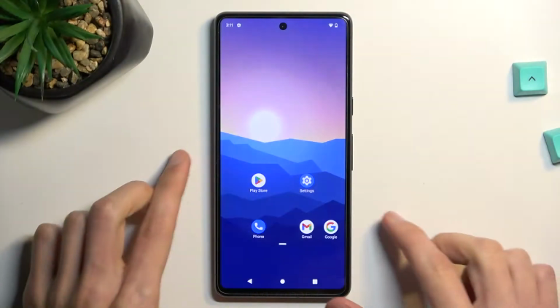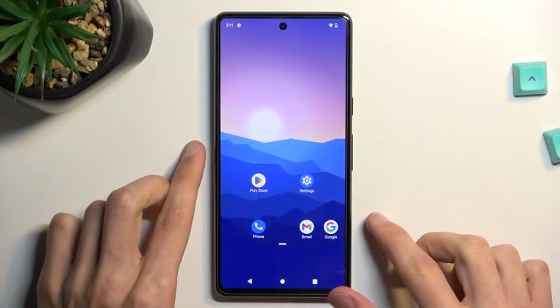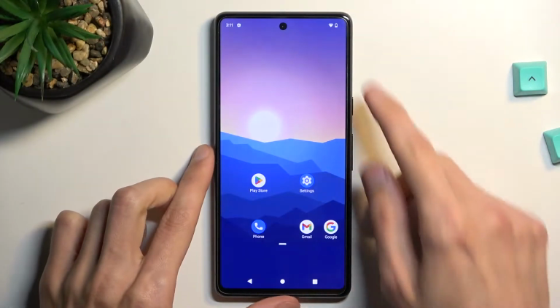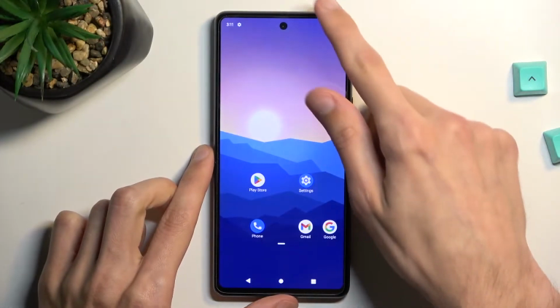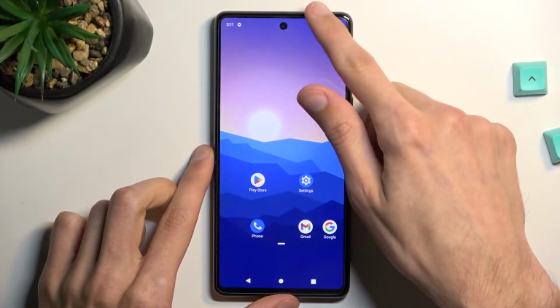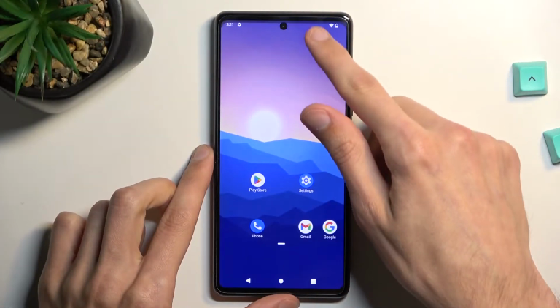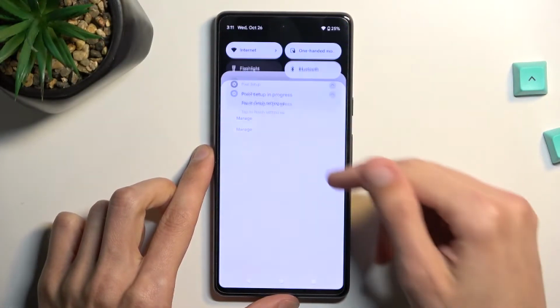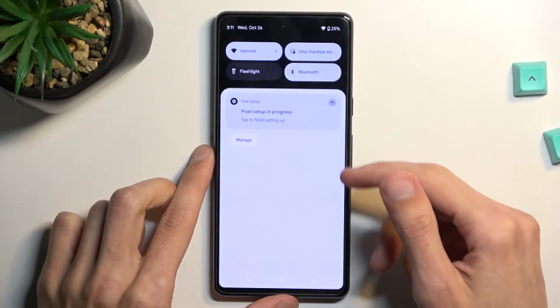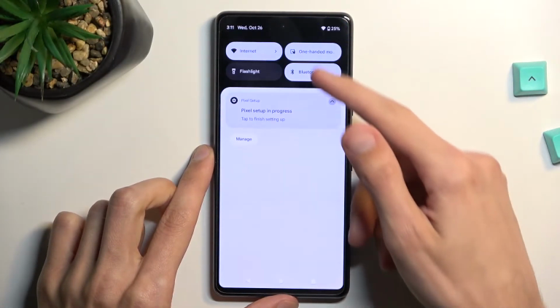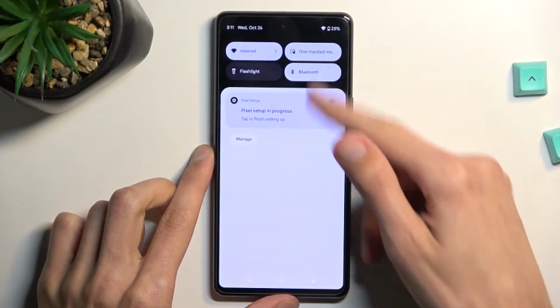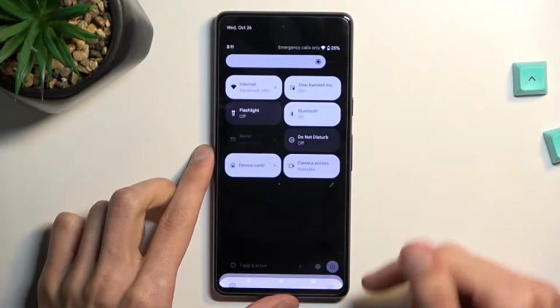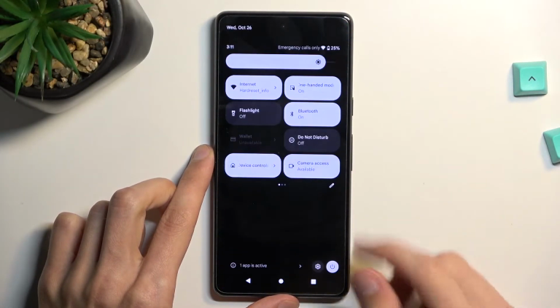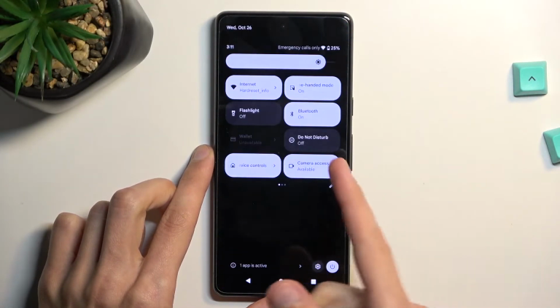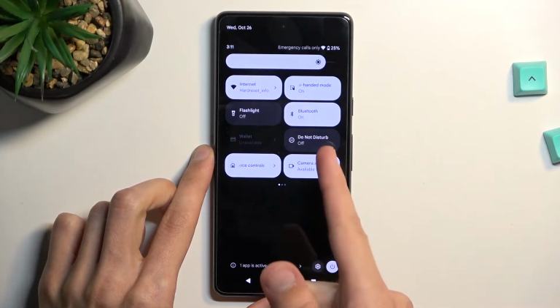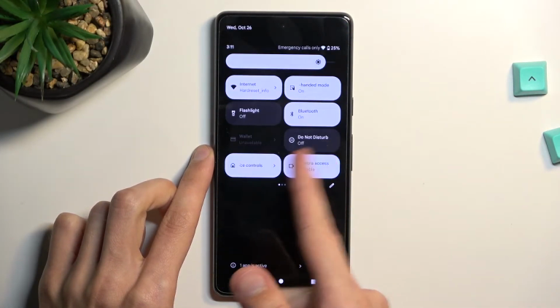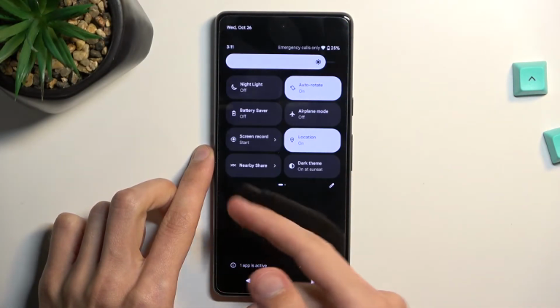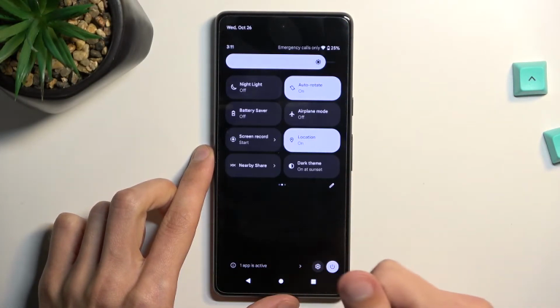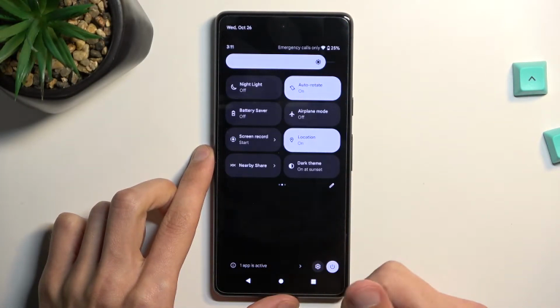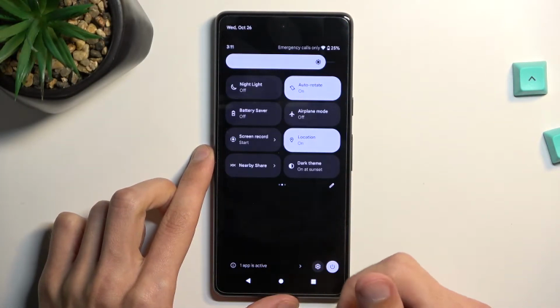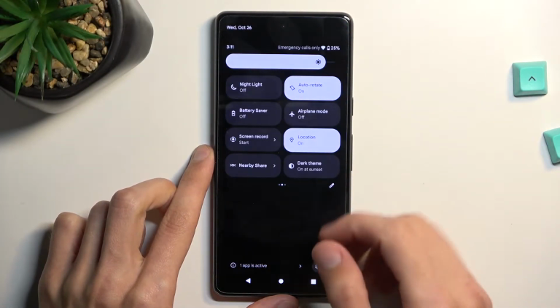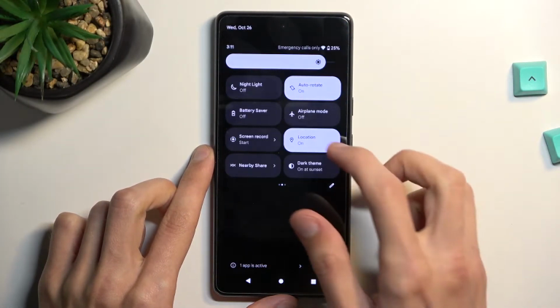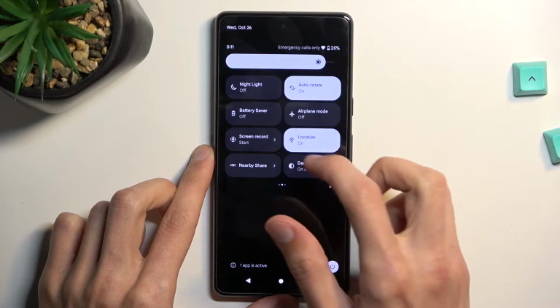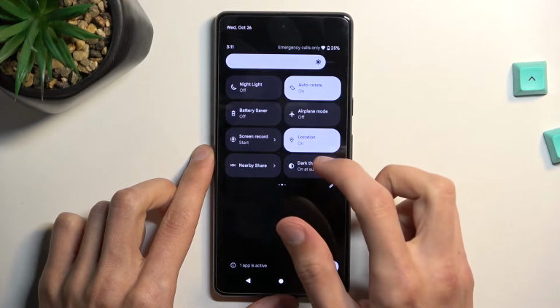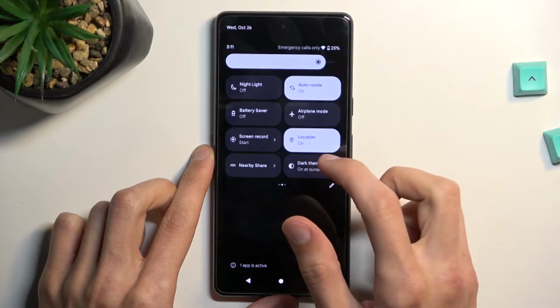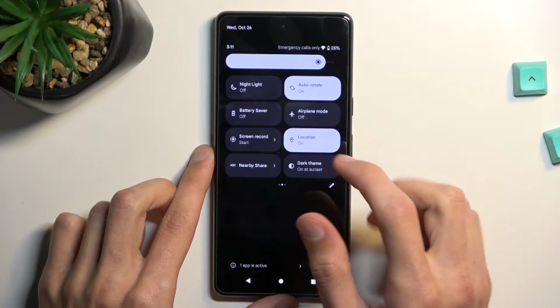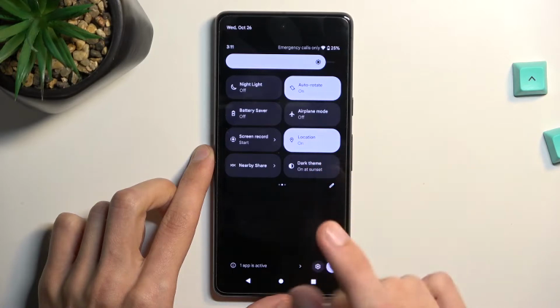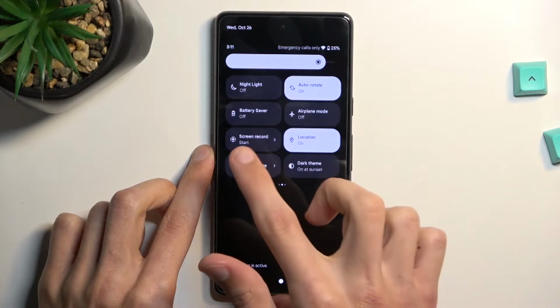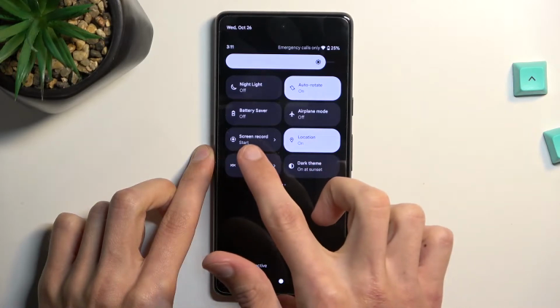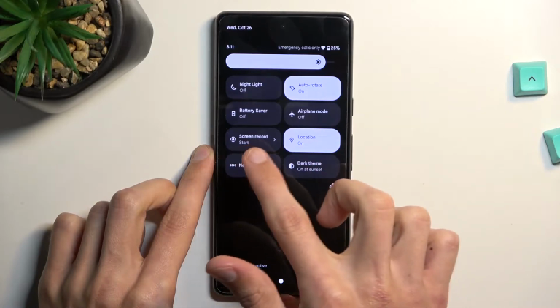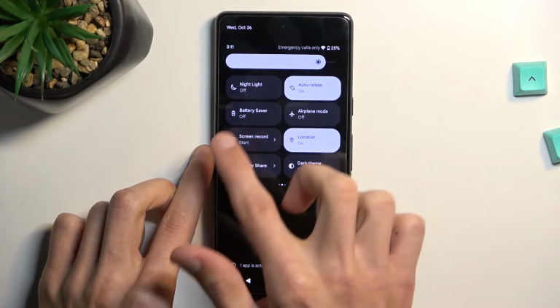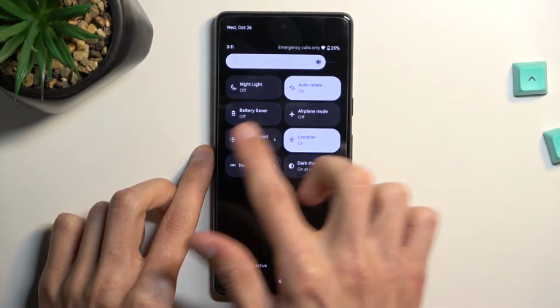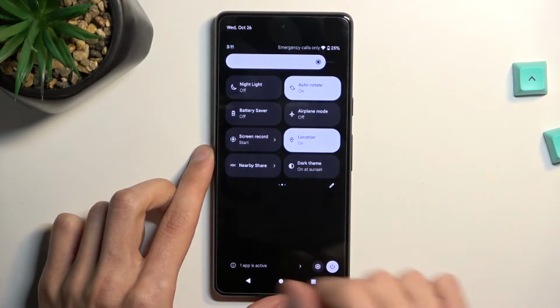So to get started, let's pull down our notifications, extend the list, and somewhere on one of the pages you will find a screen recording toggle, which for me is right over here.